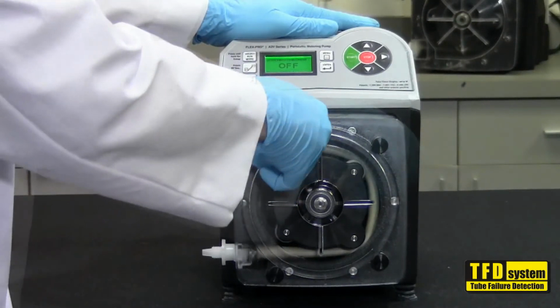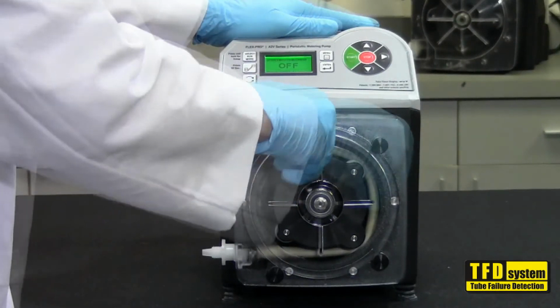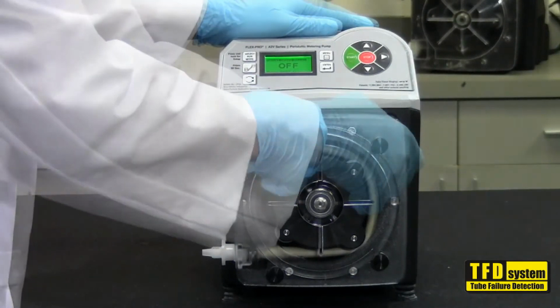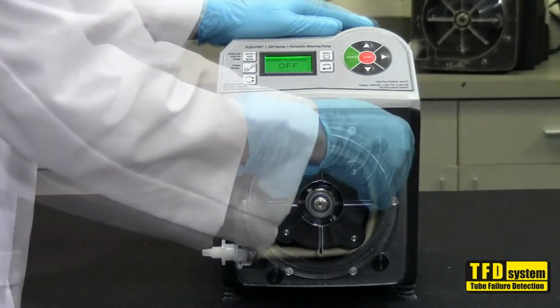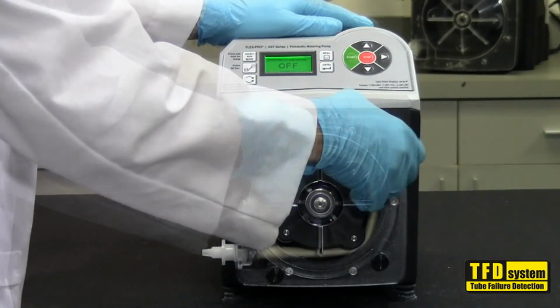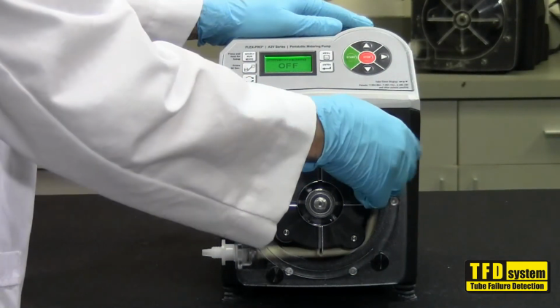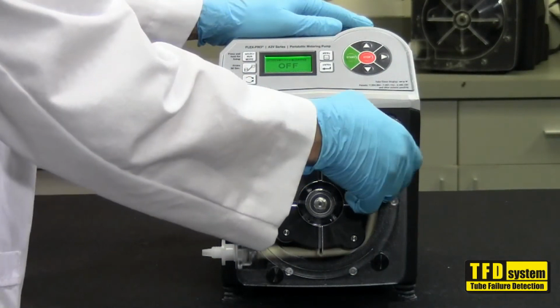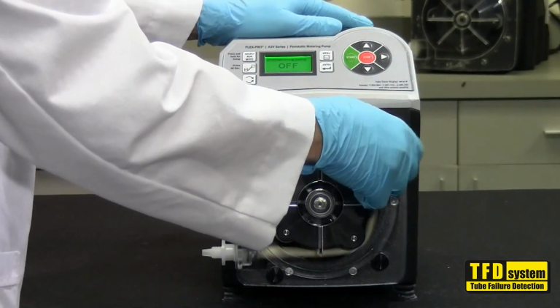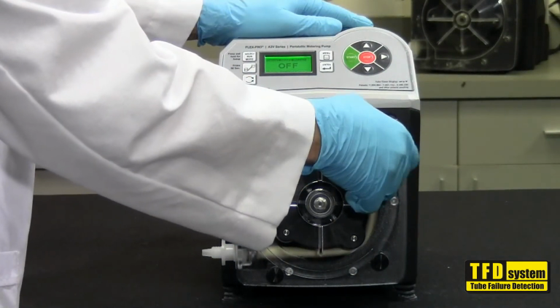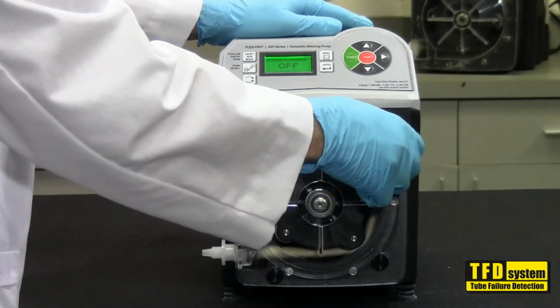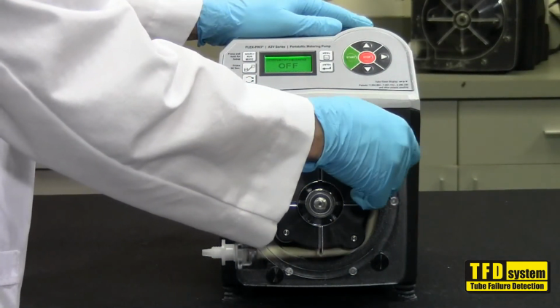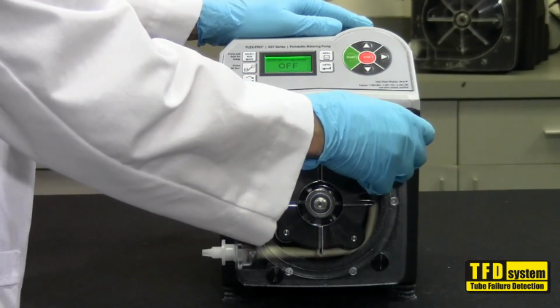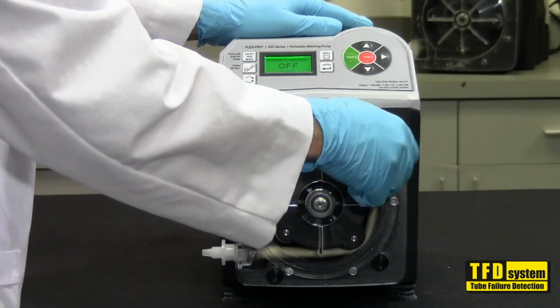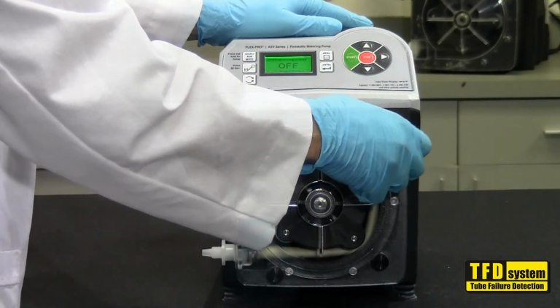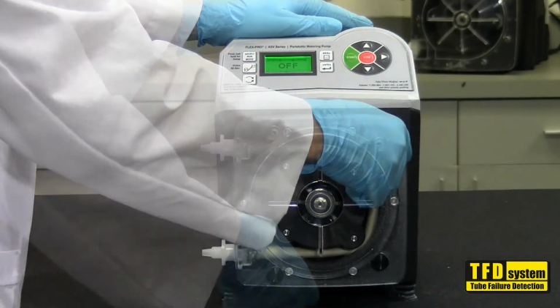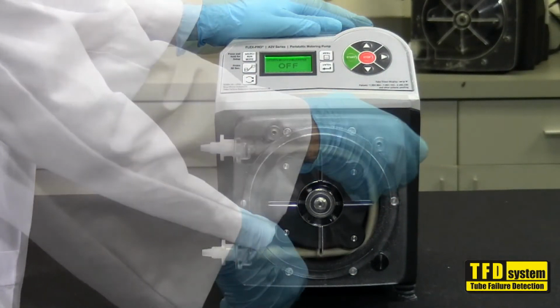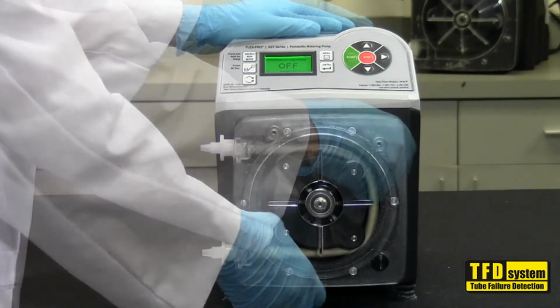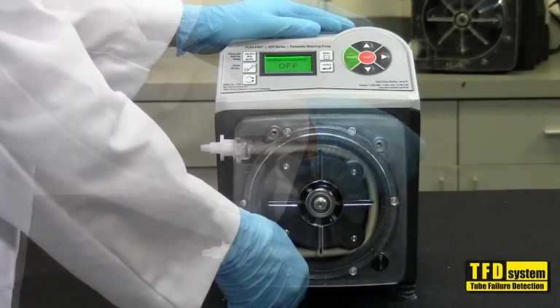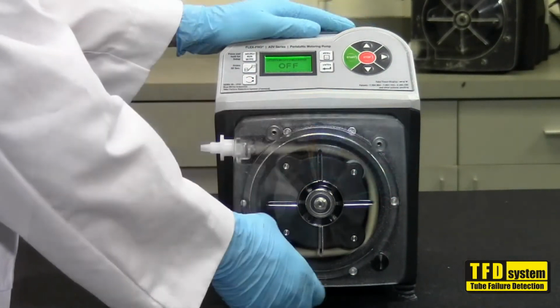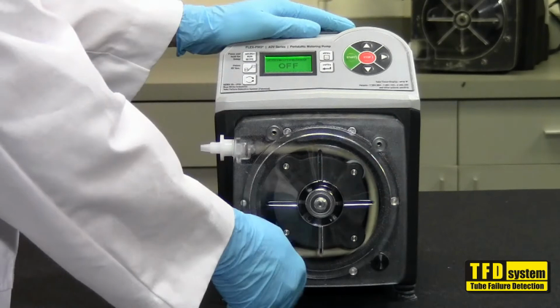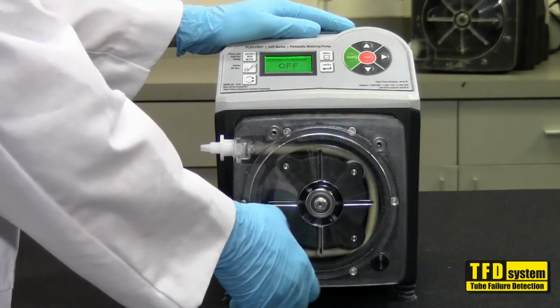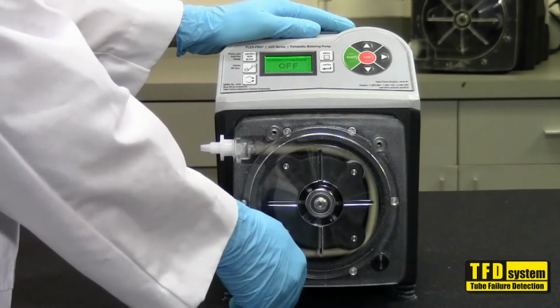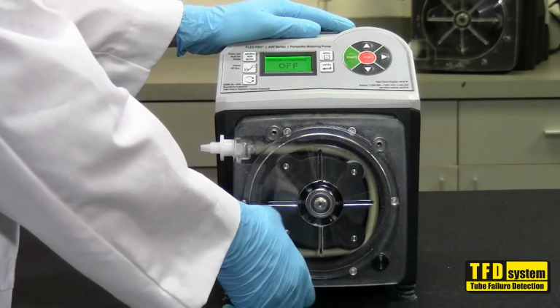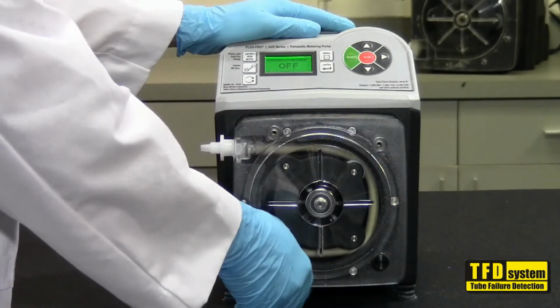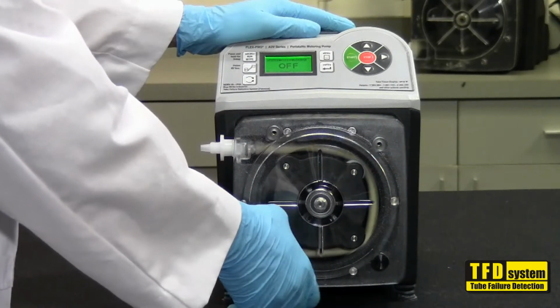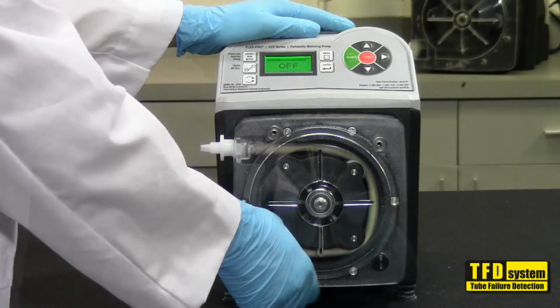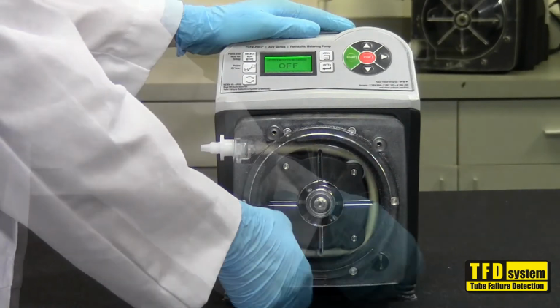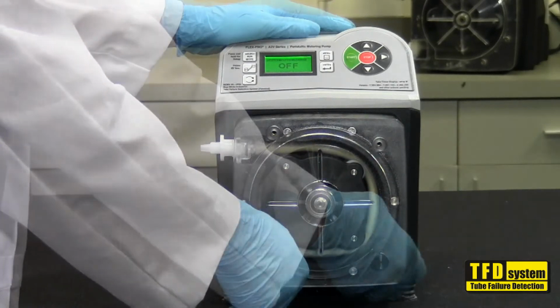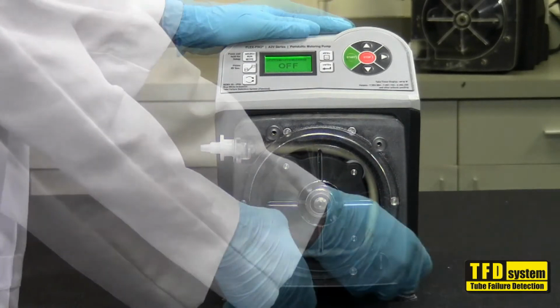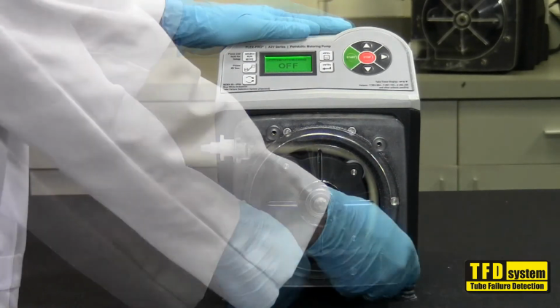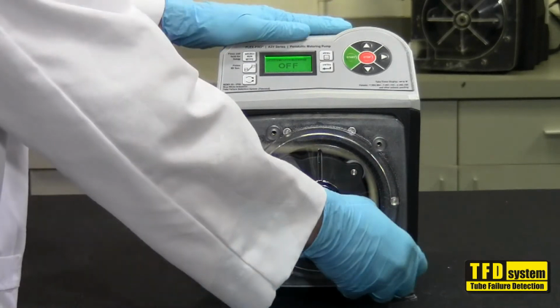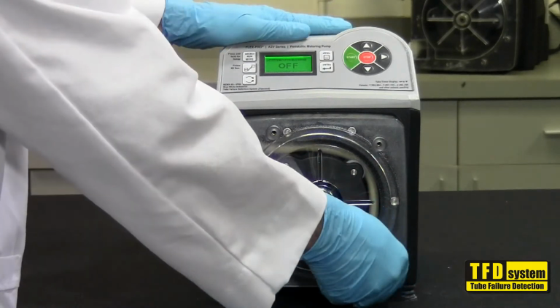To test the system, remove the pump tube and roller assembly, exposing the TFD sensors.